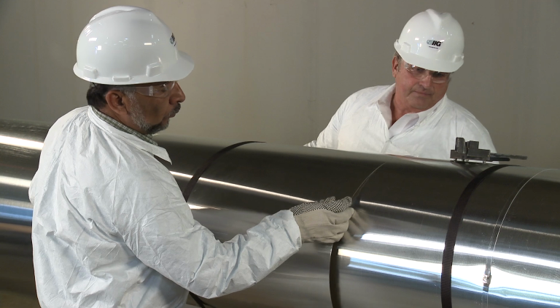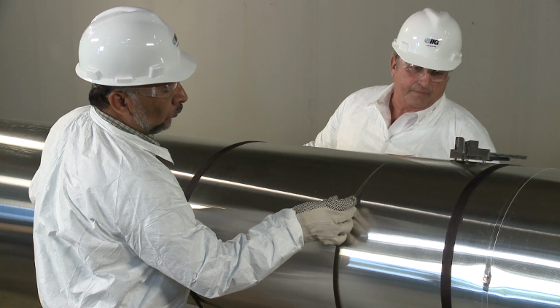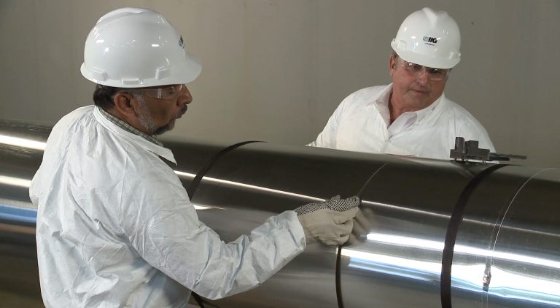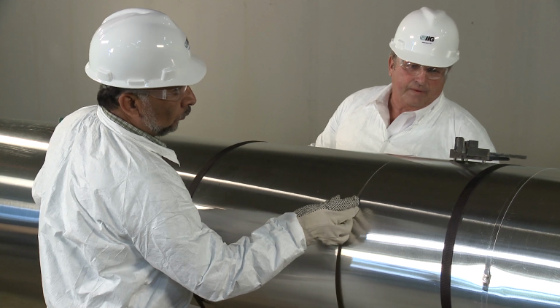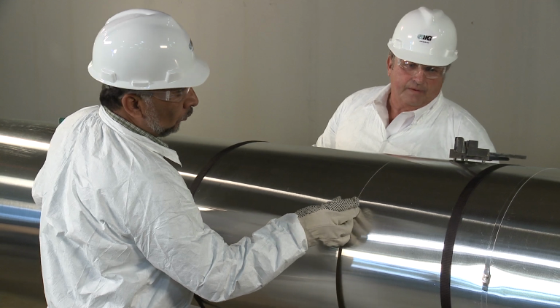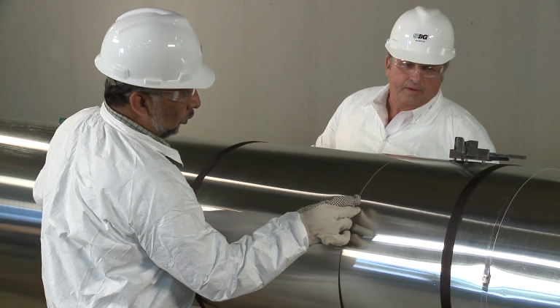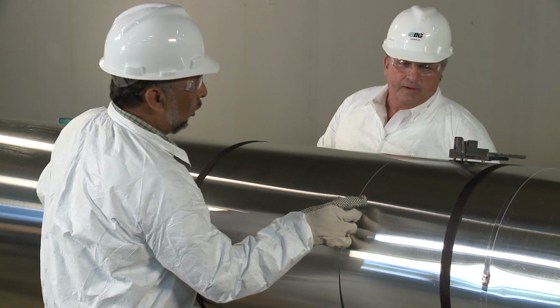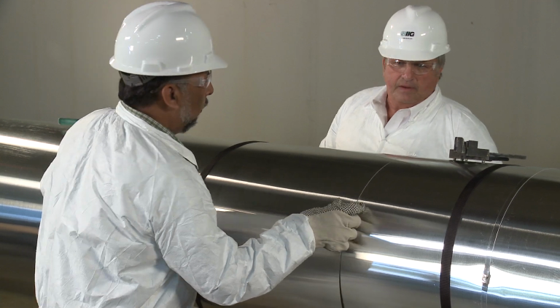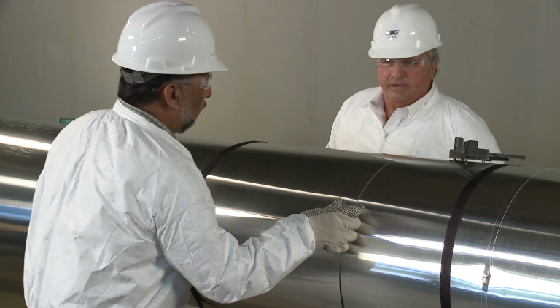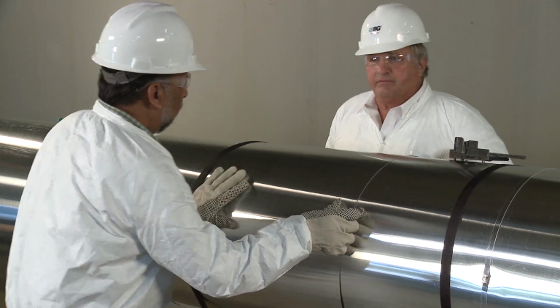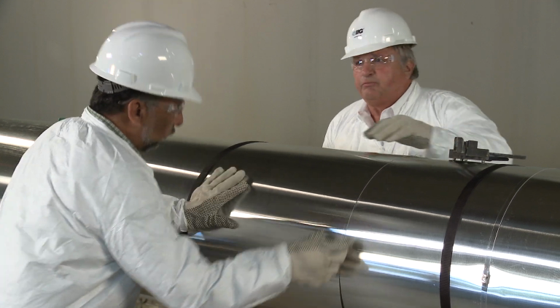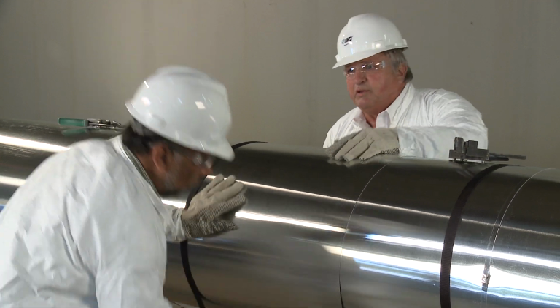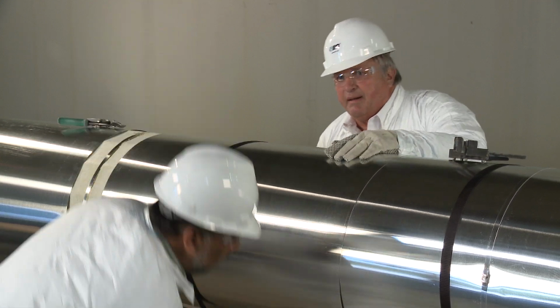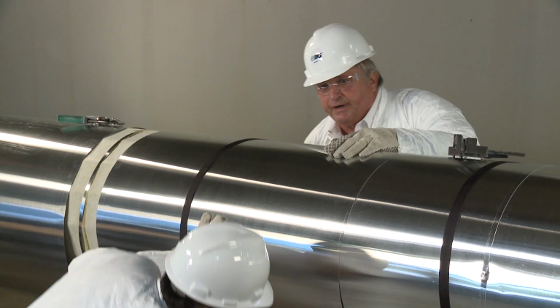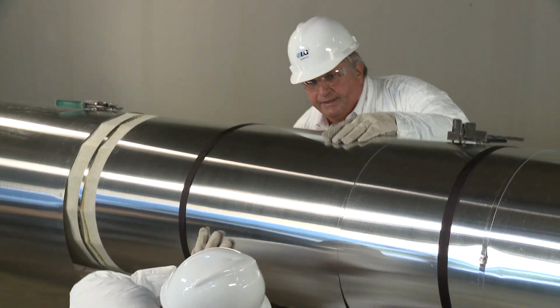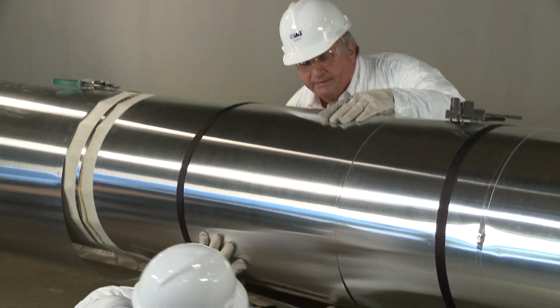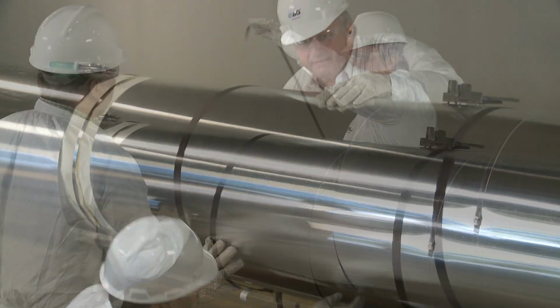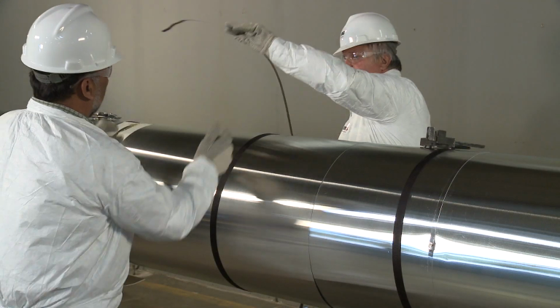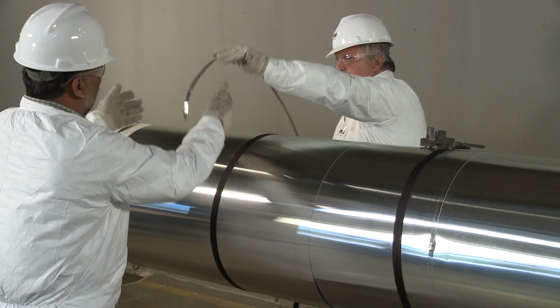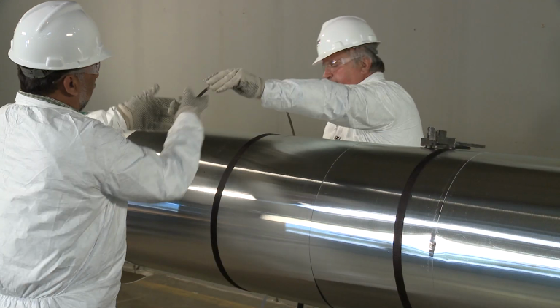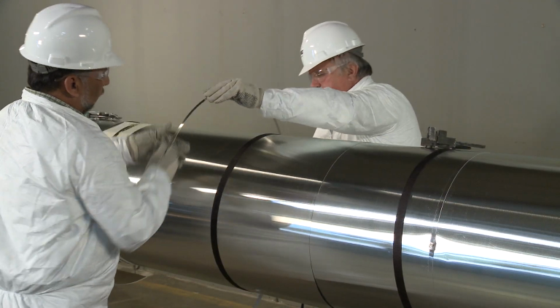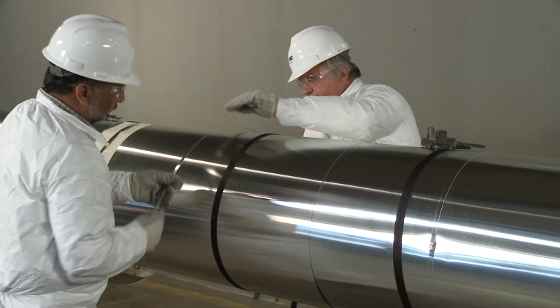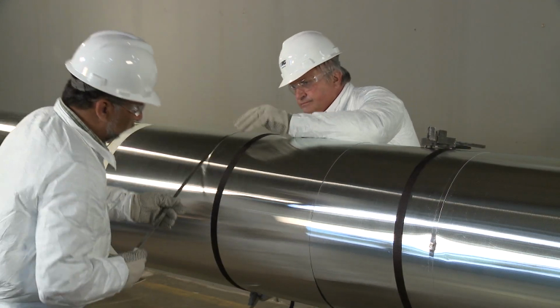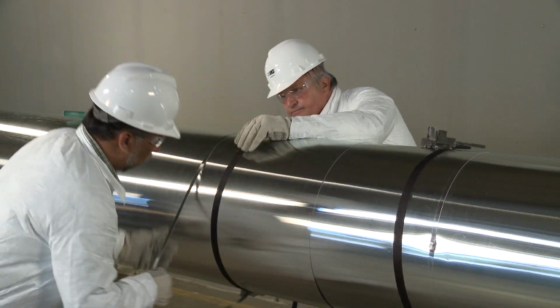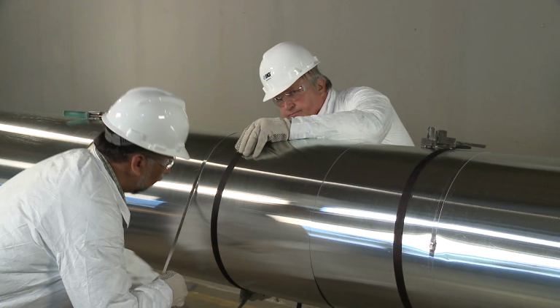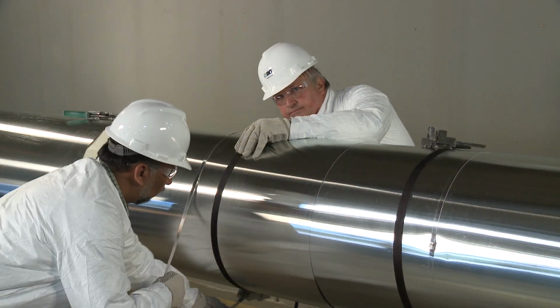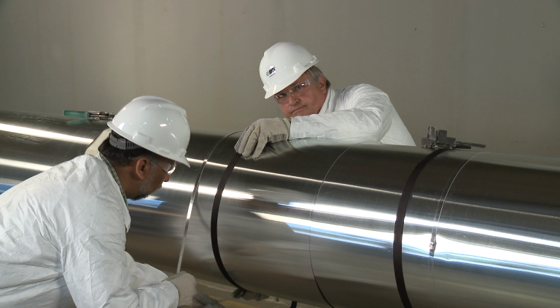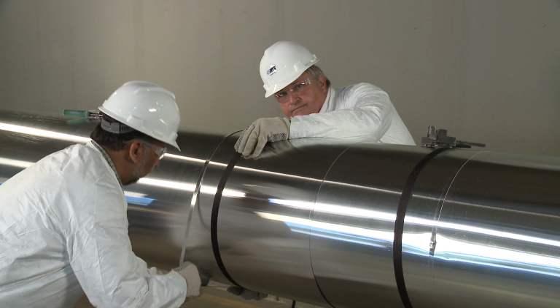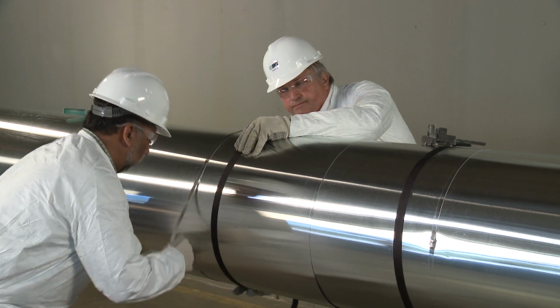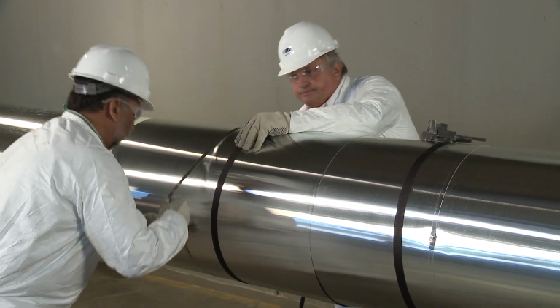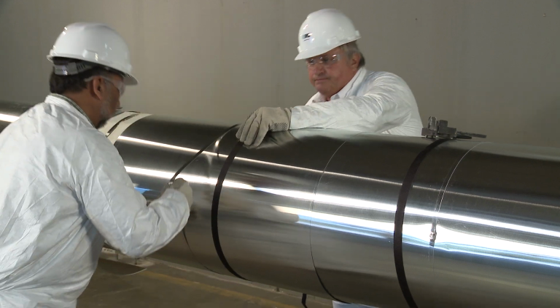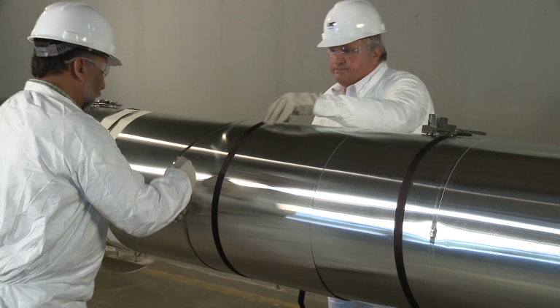Metal jacketing is applied and held temporarily with straps overlapping the metal. Then the metal bands are applied.